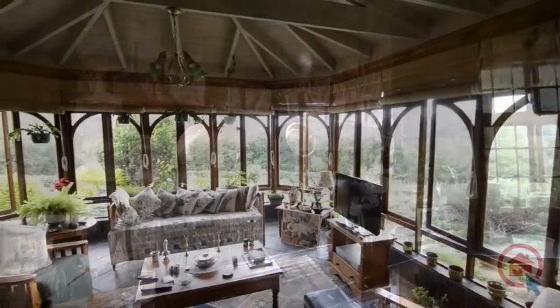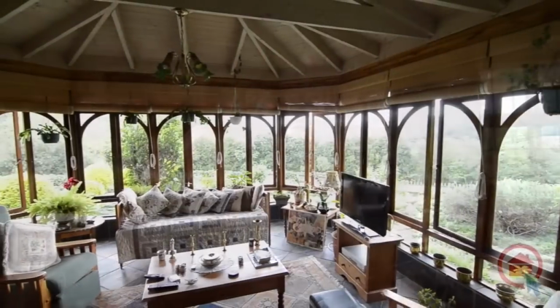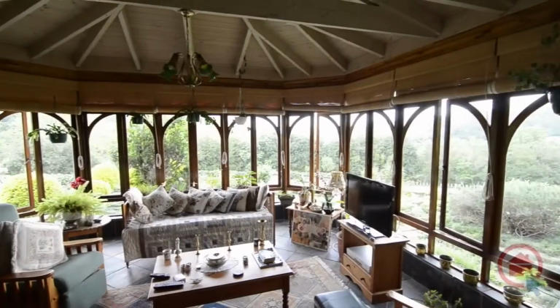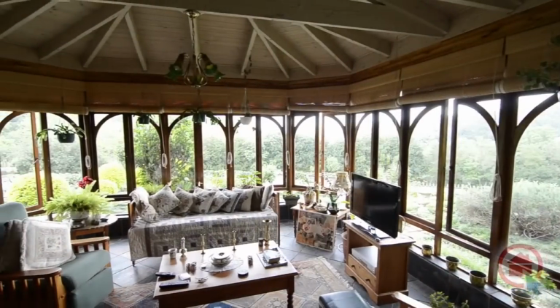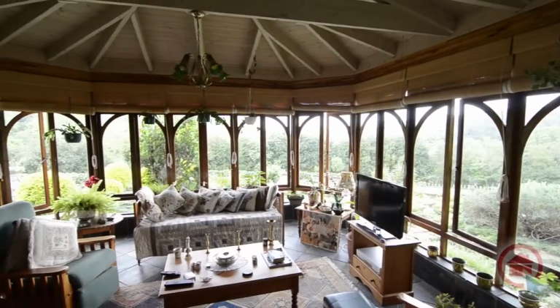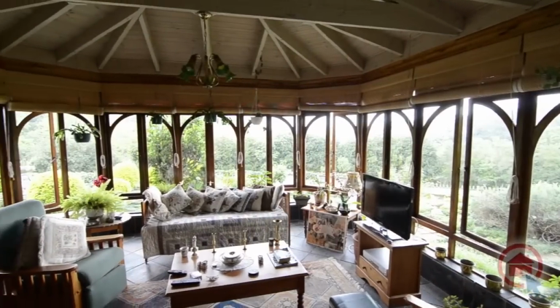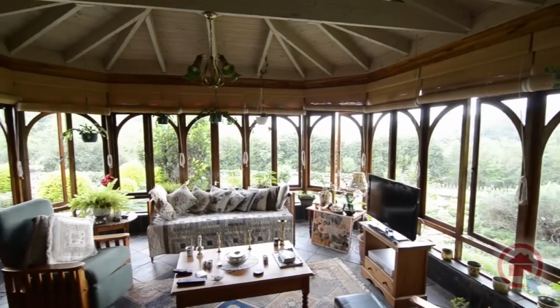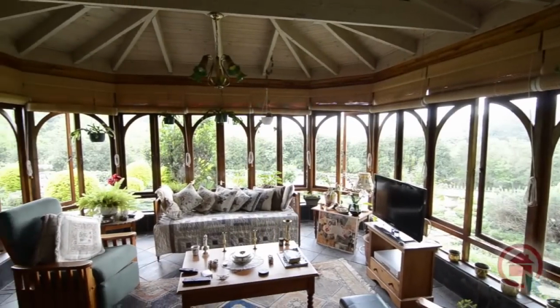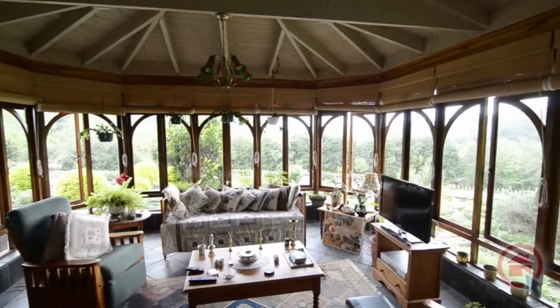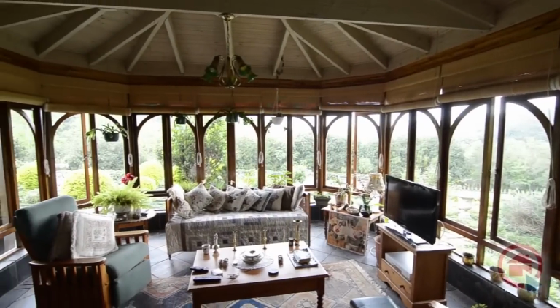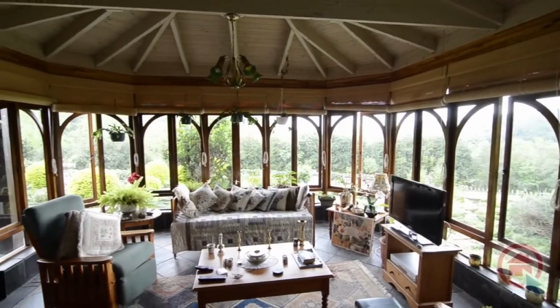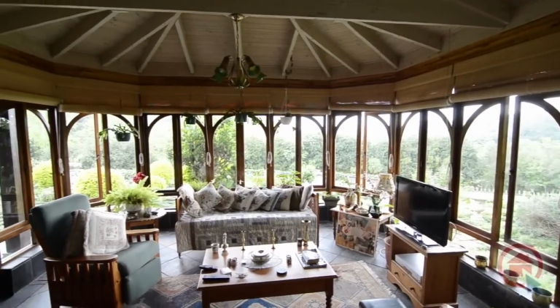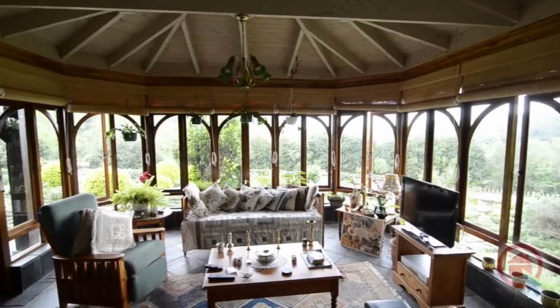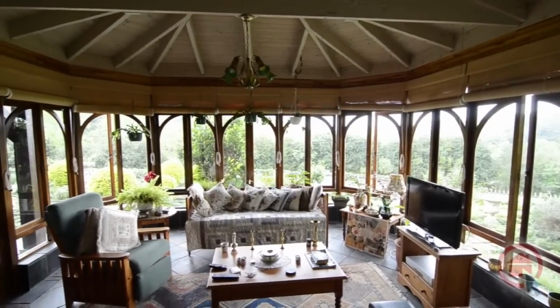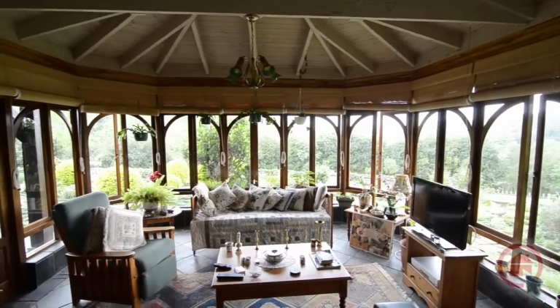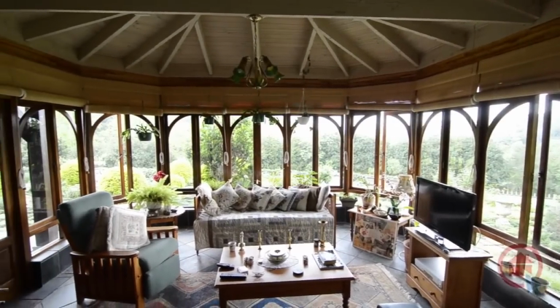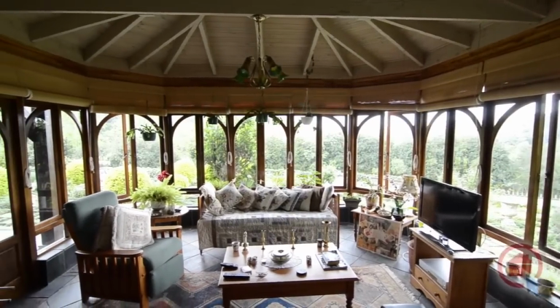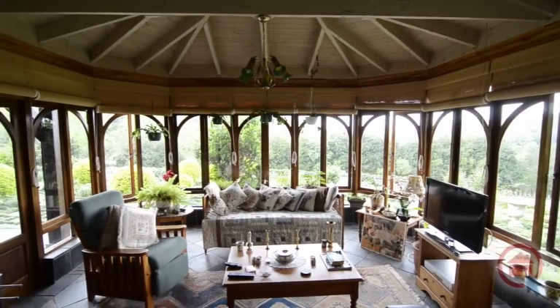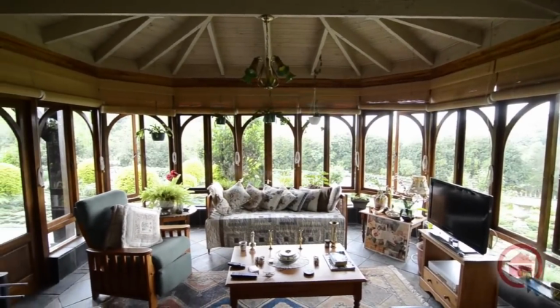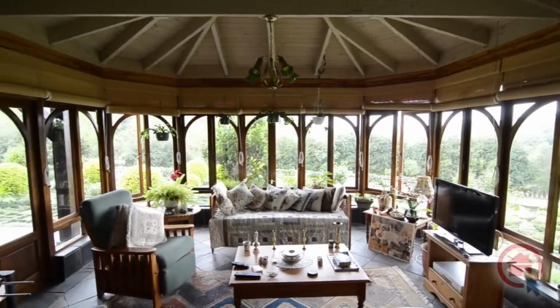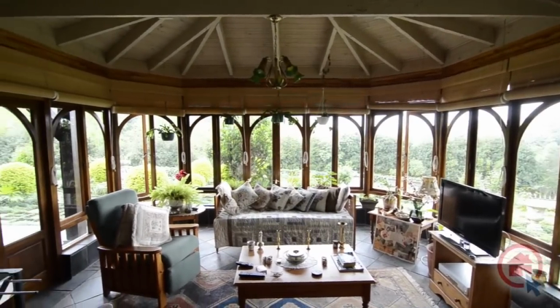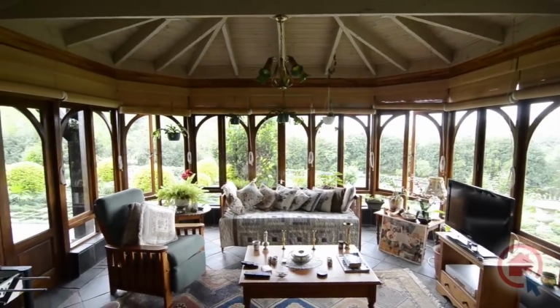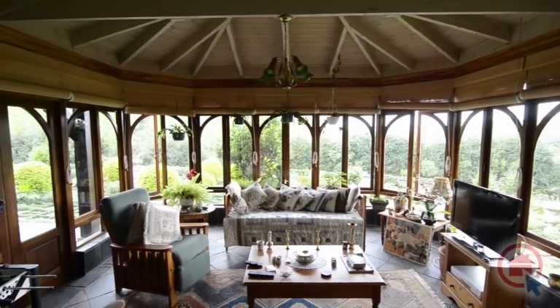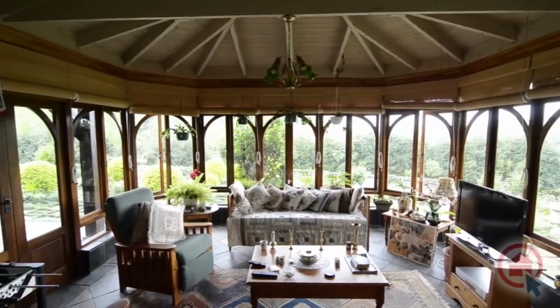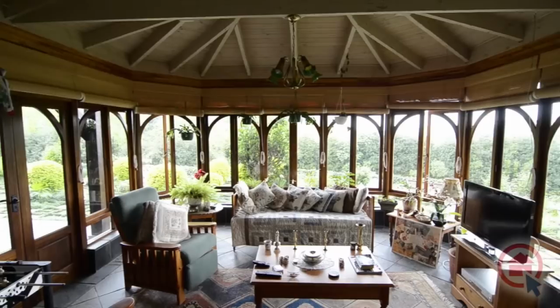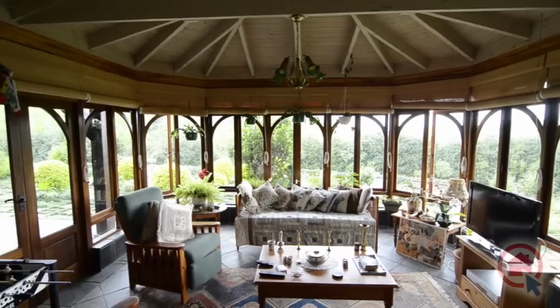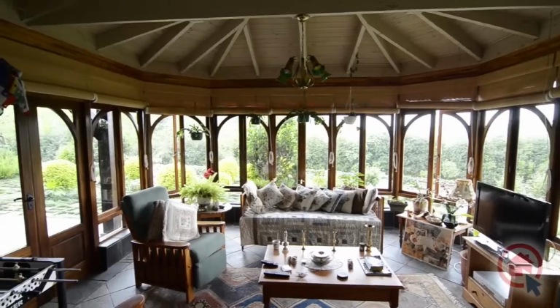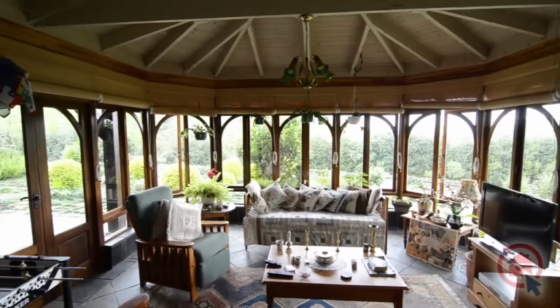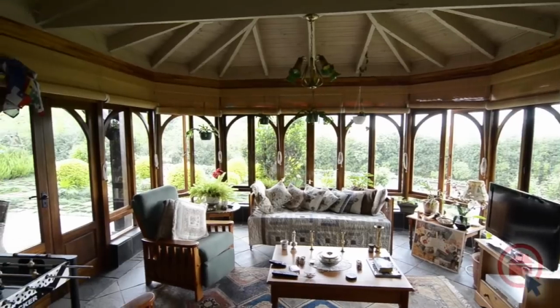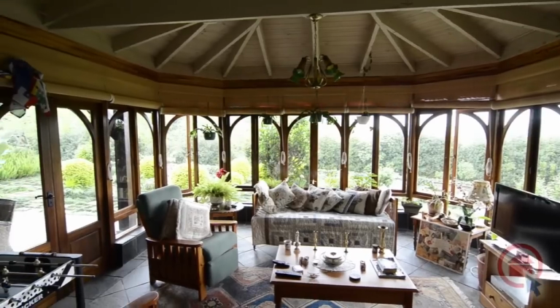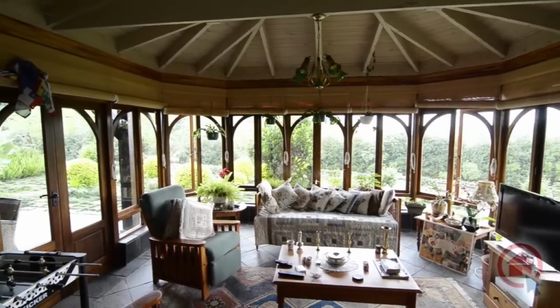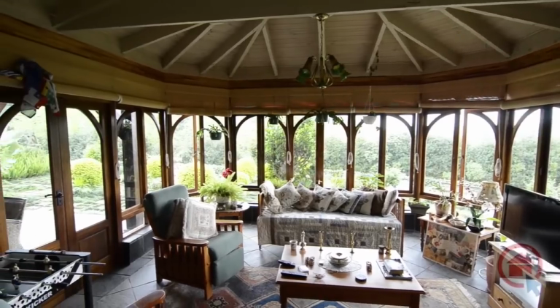Leading from the dining area, there is a spacious sunroom with ample glass to soak in the morning sun.